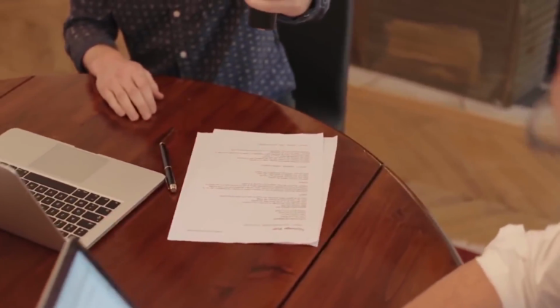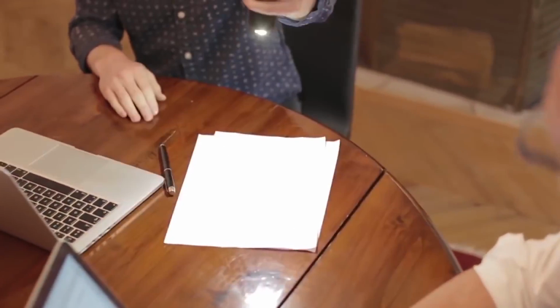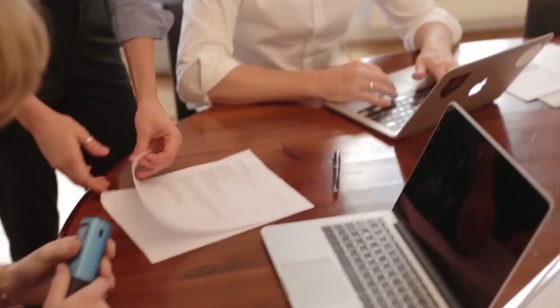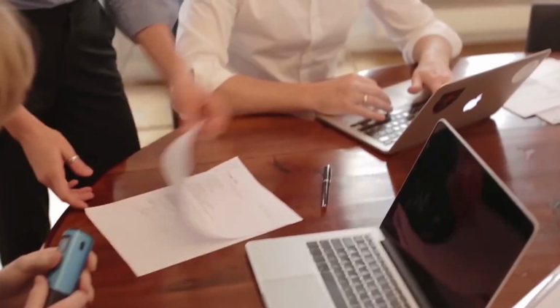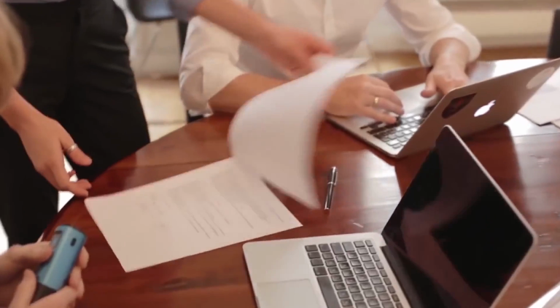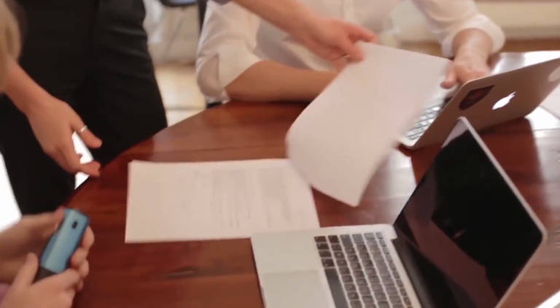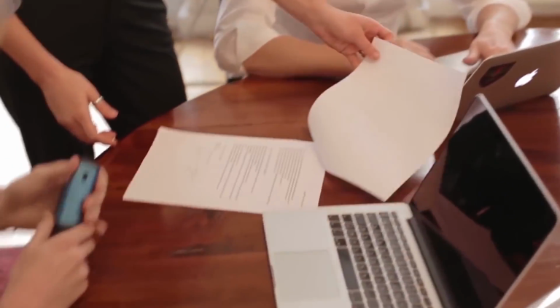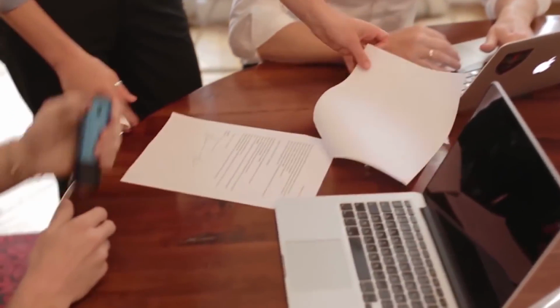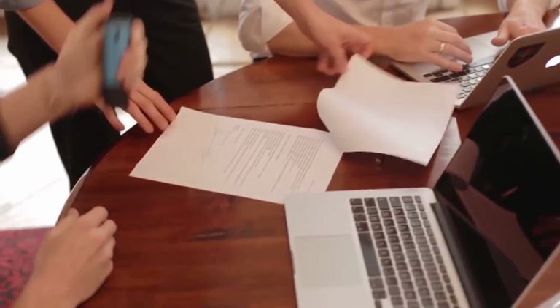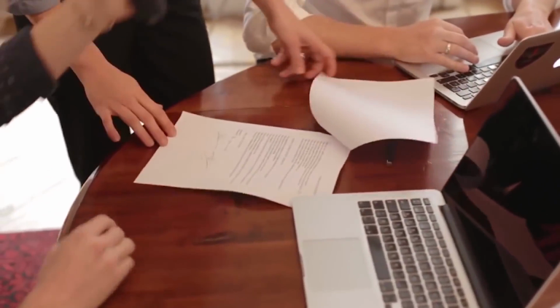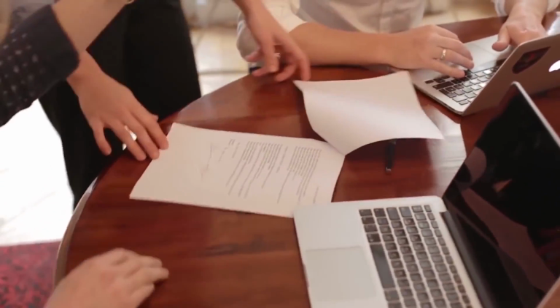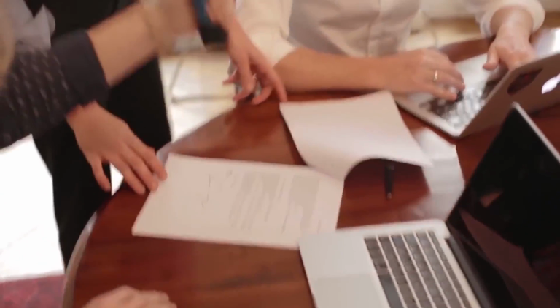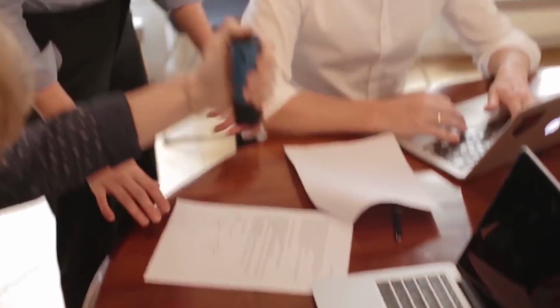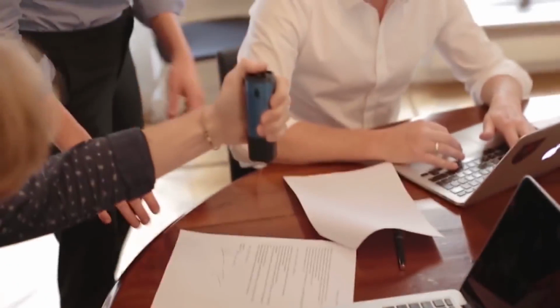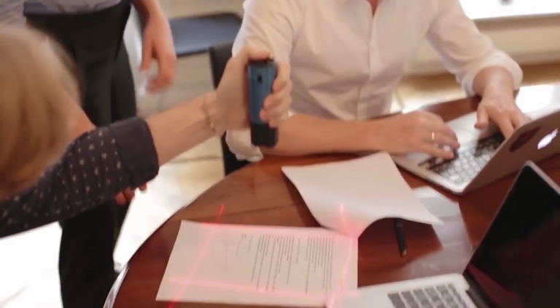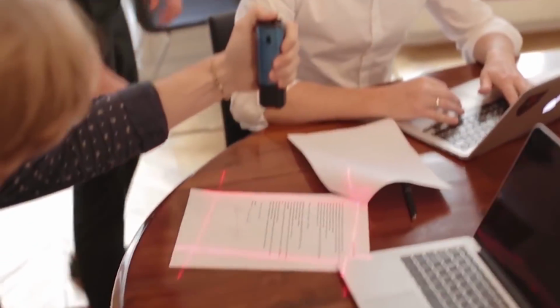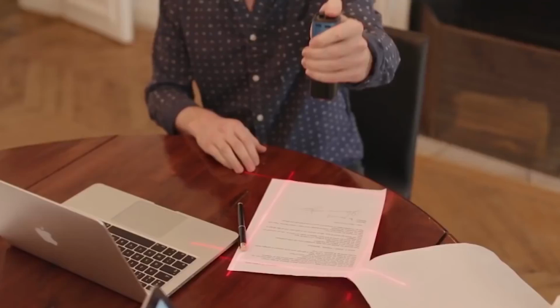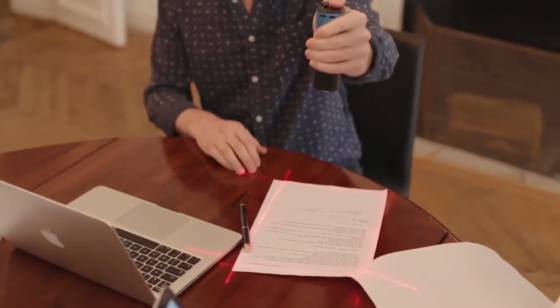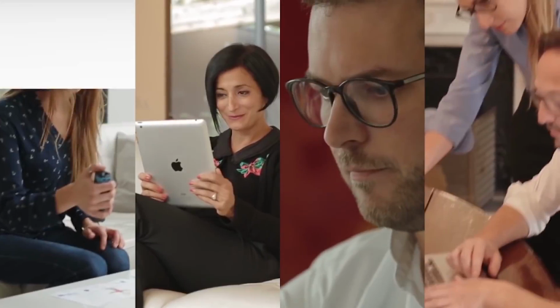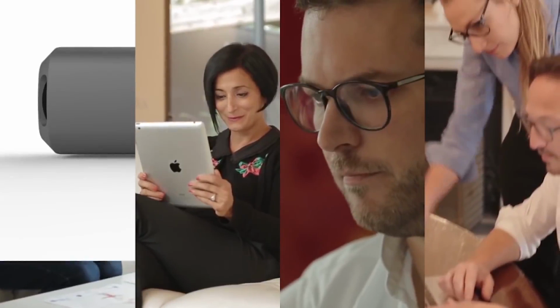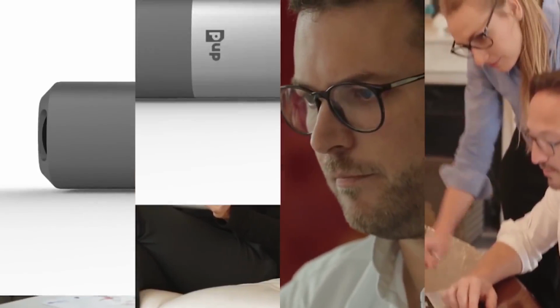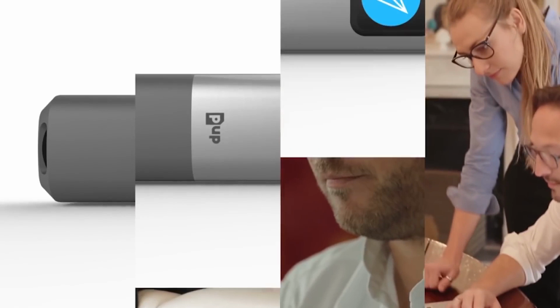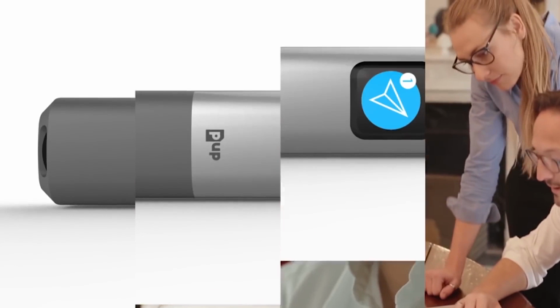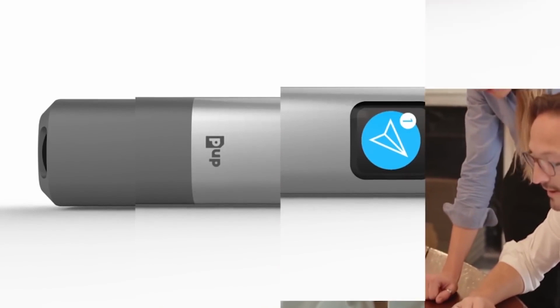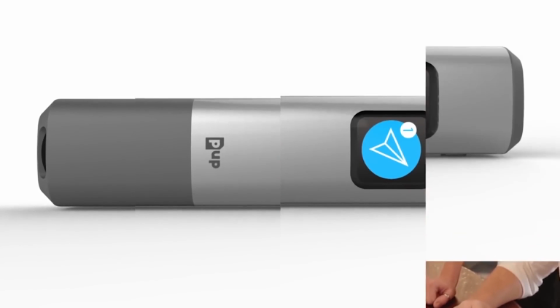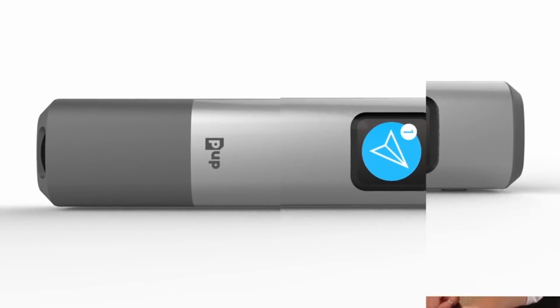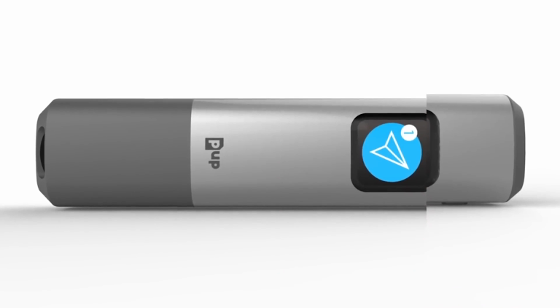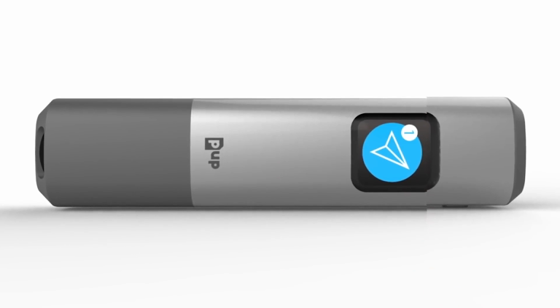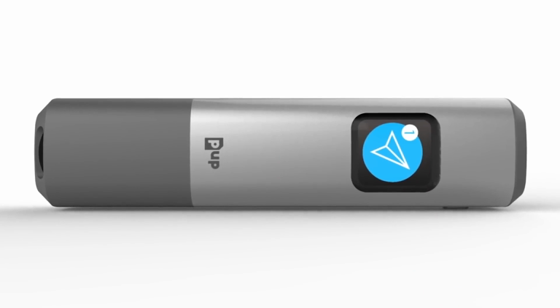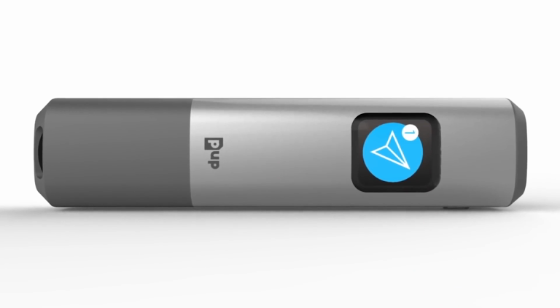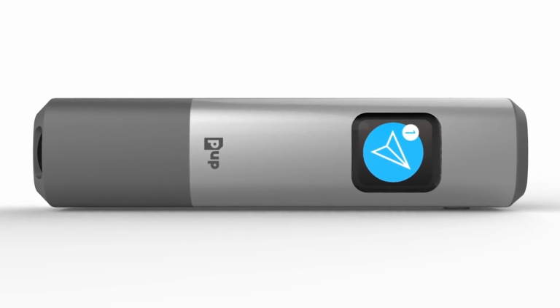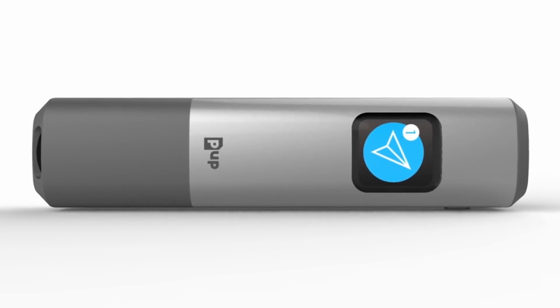We will now talk about a portable scanner for your pocket — the PUP Scanner.